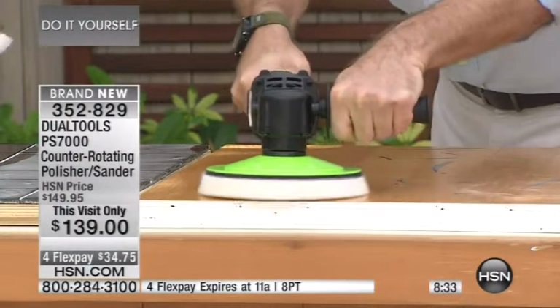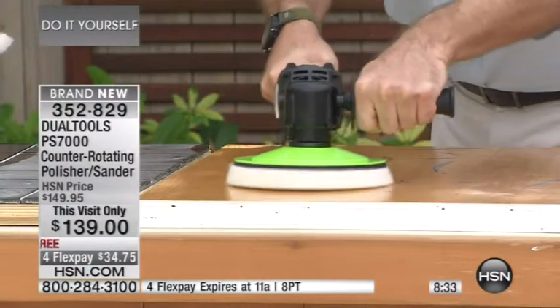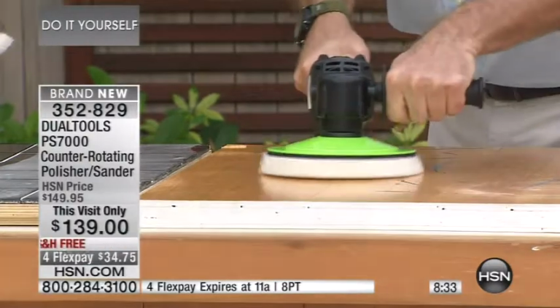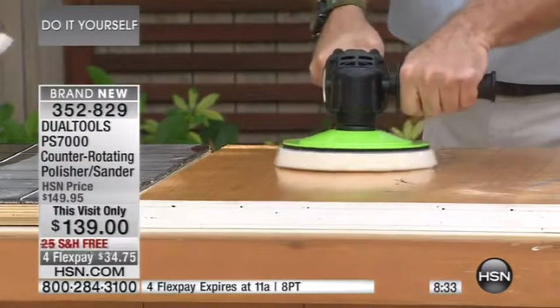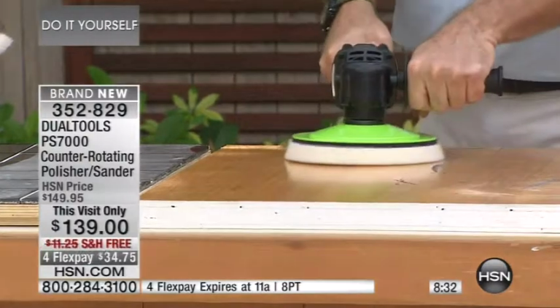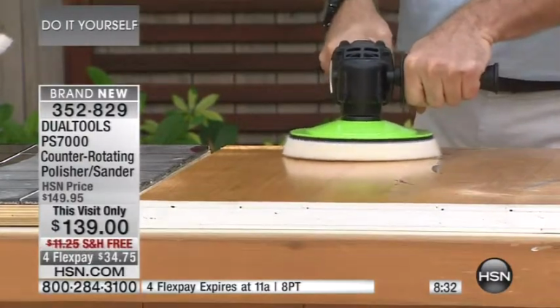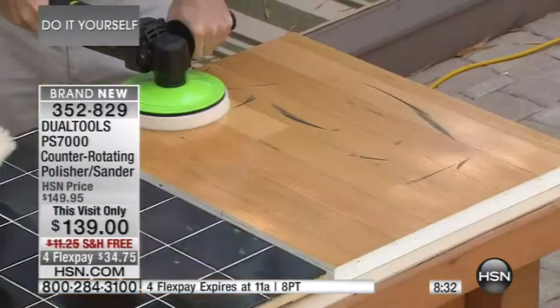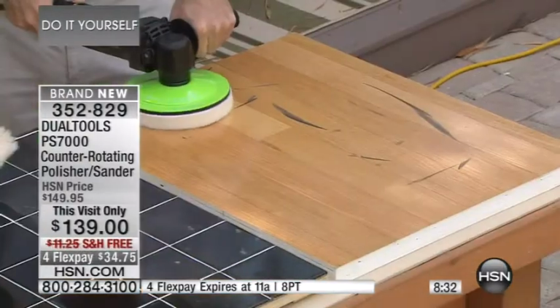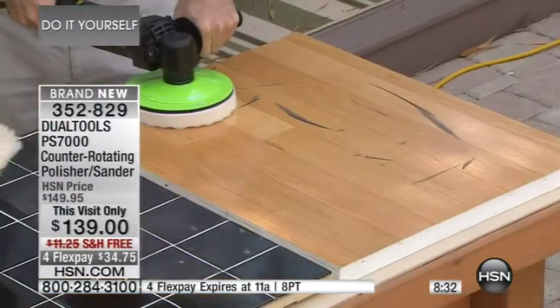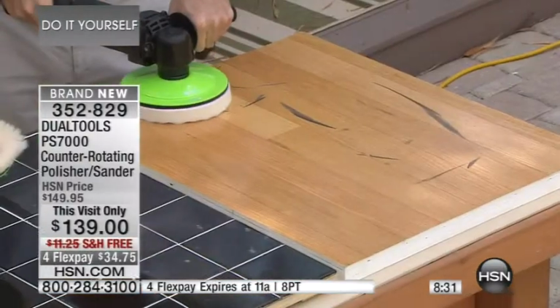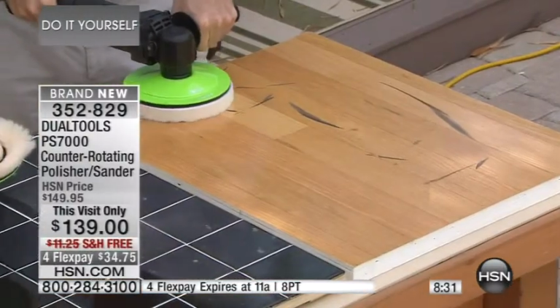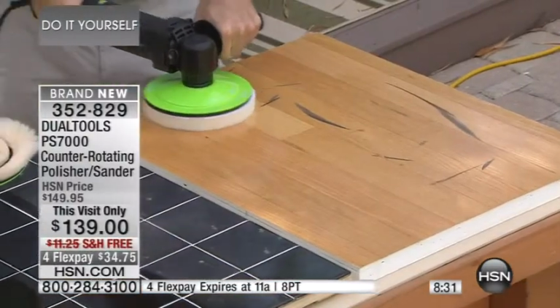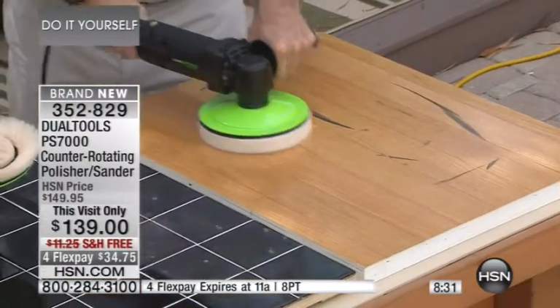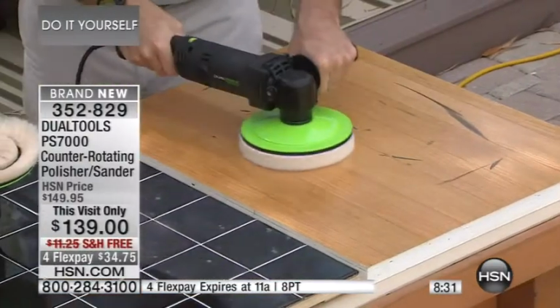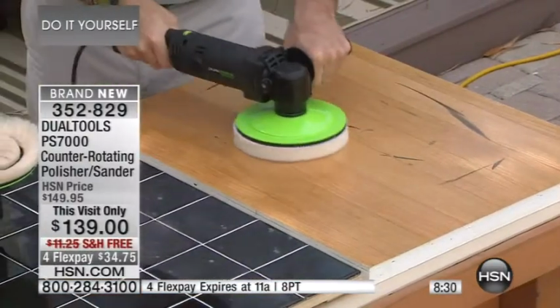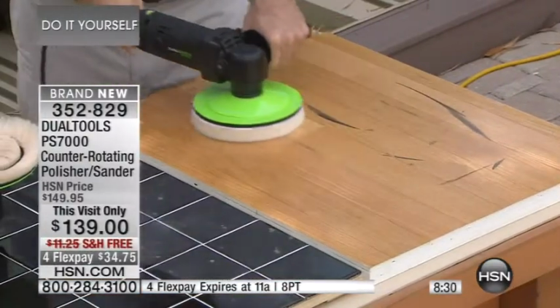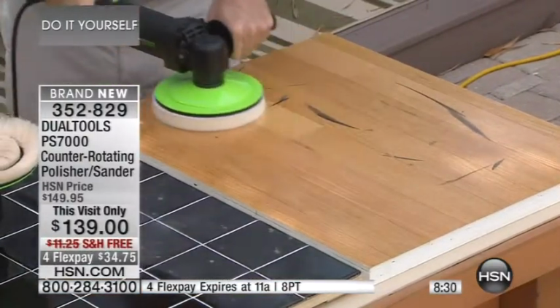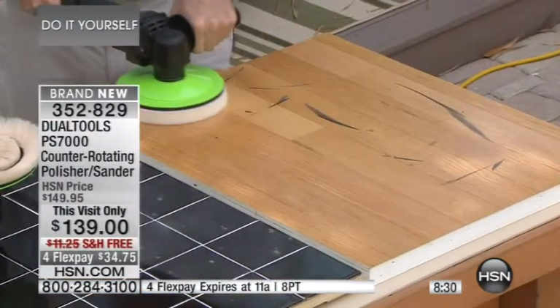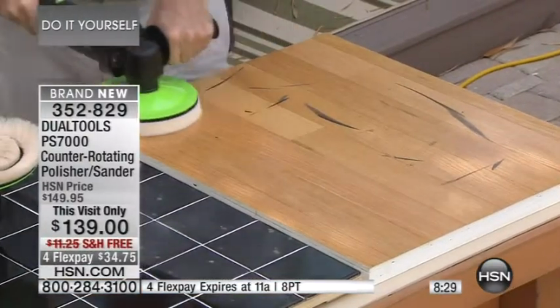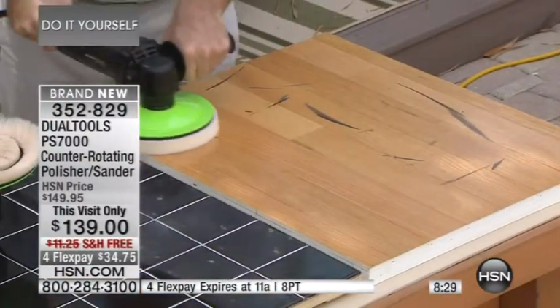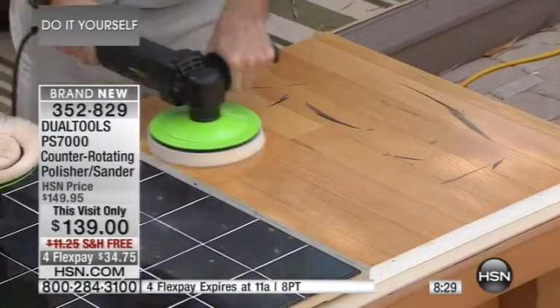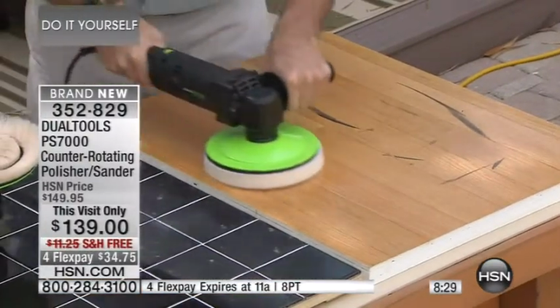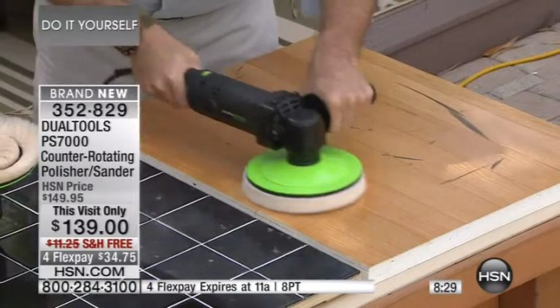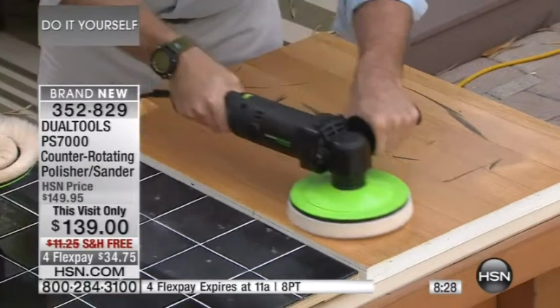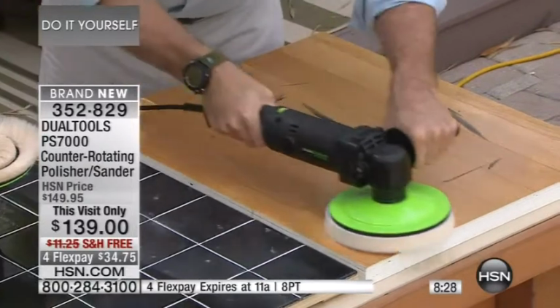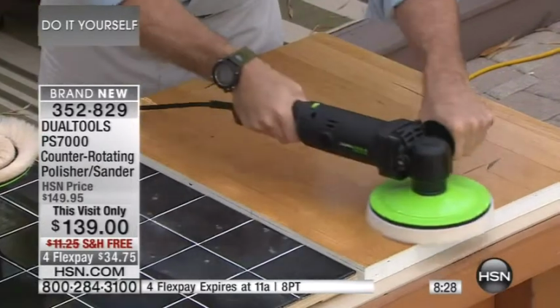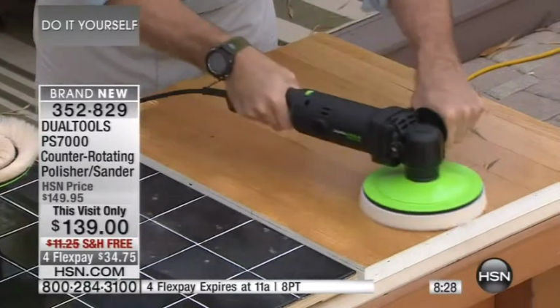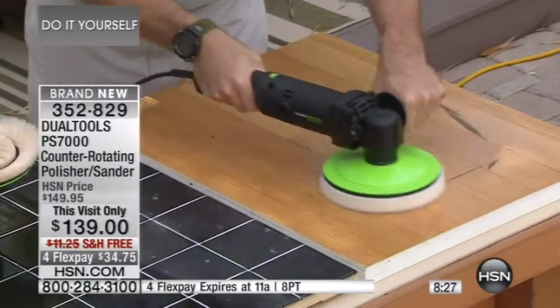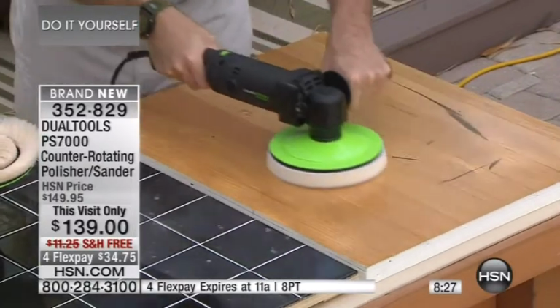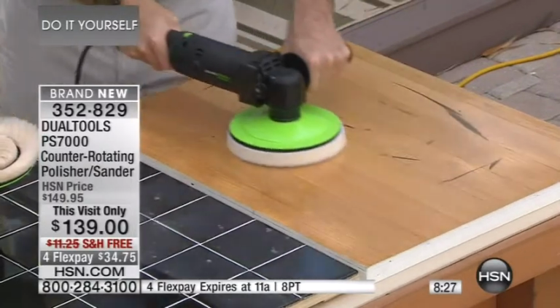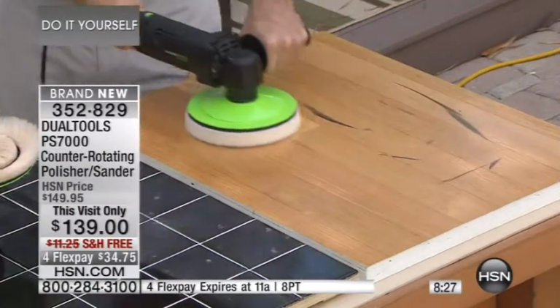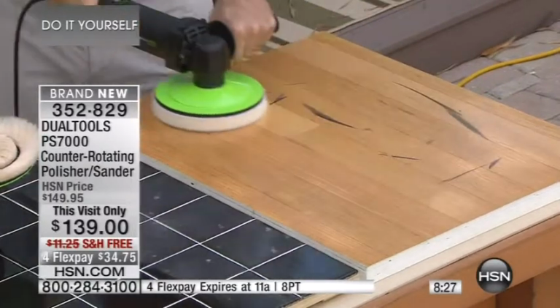We've got wood scuffing over here. Just a little bit of wax right there in the center. These things are tough to get out, but you just go right after it with the PS7000. Look how fast it comes right after that.